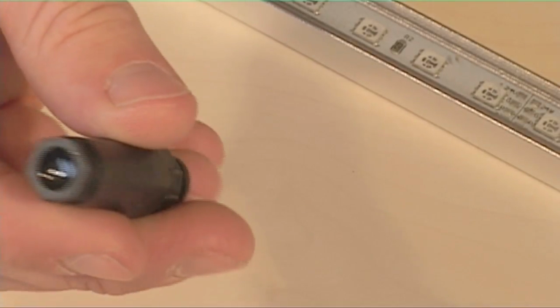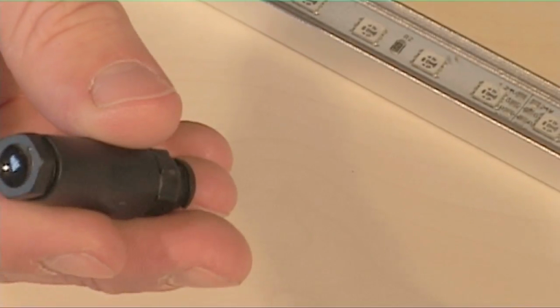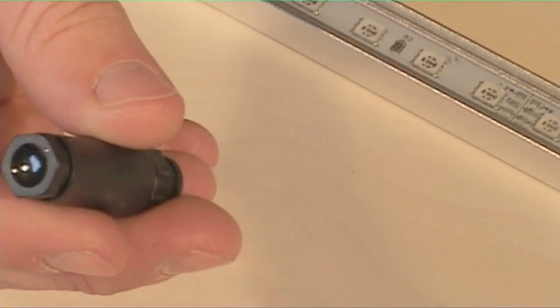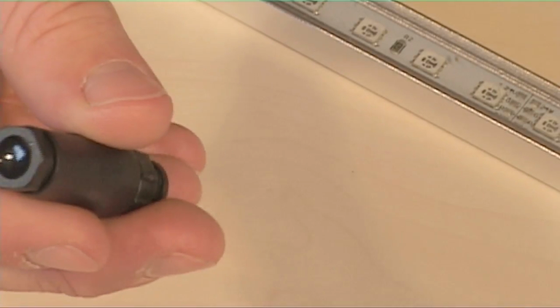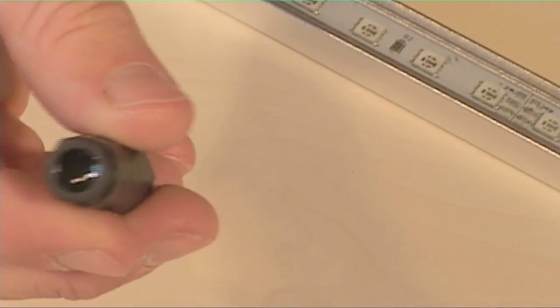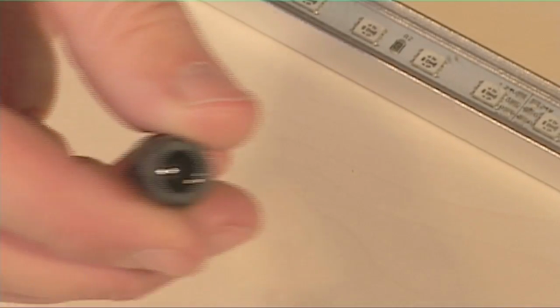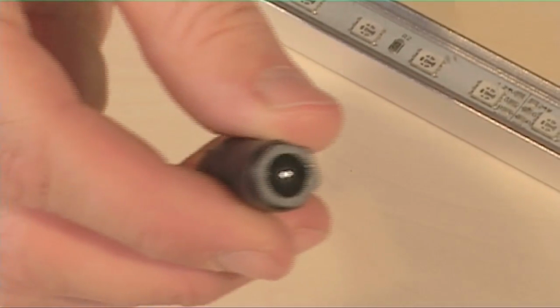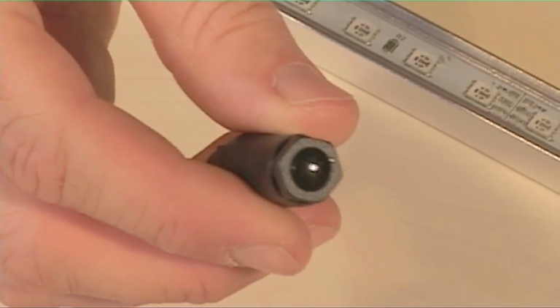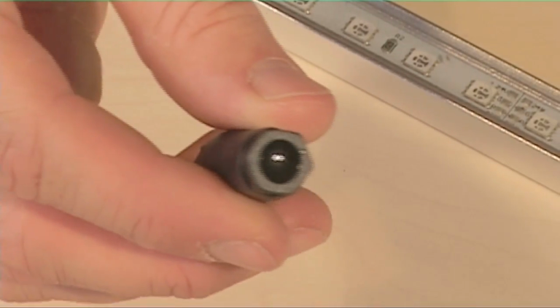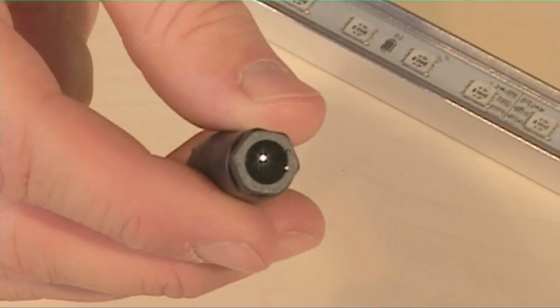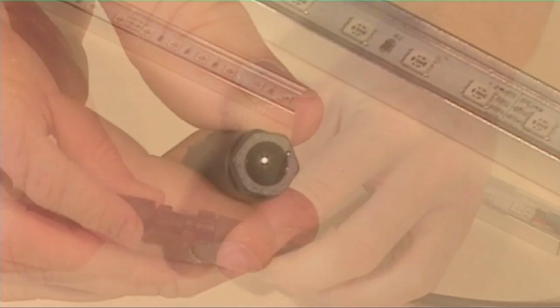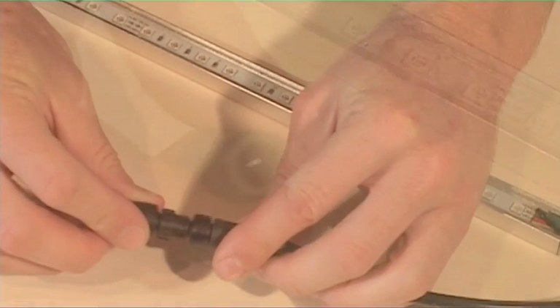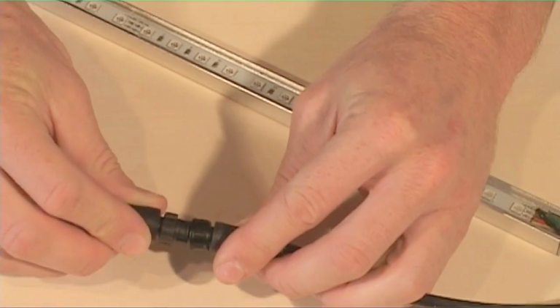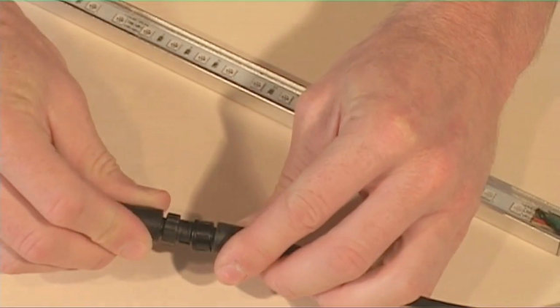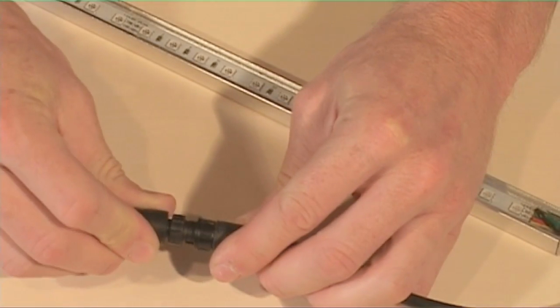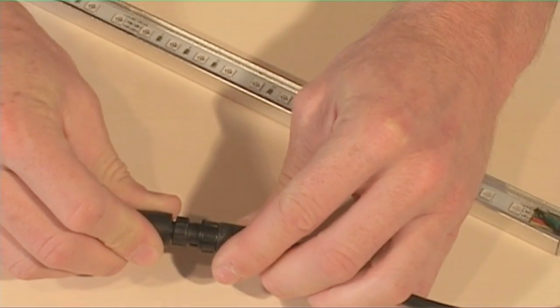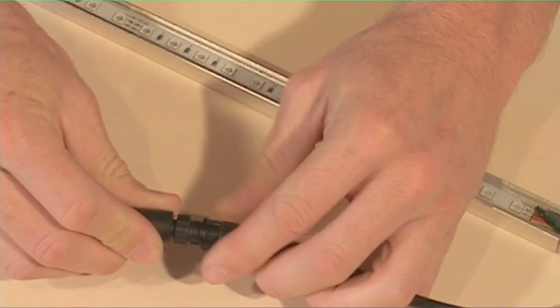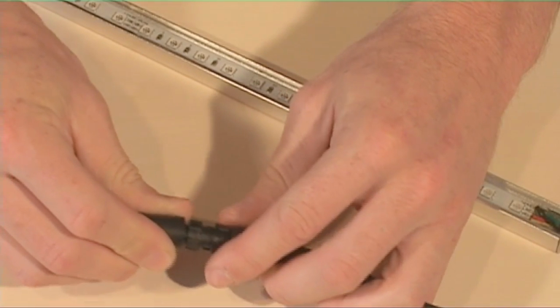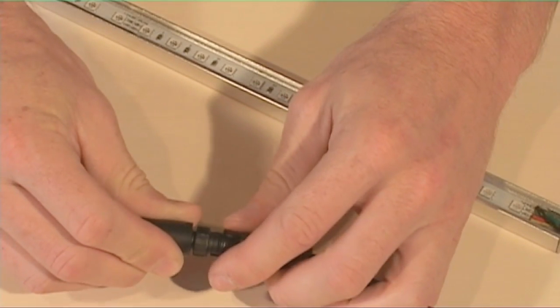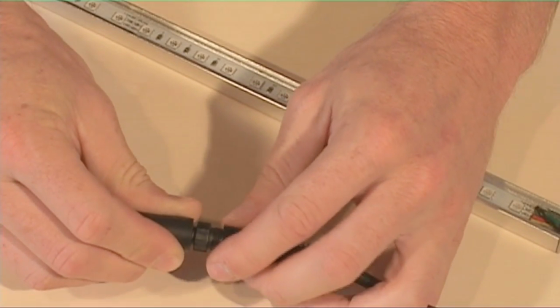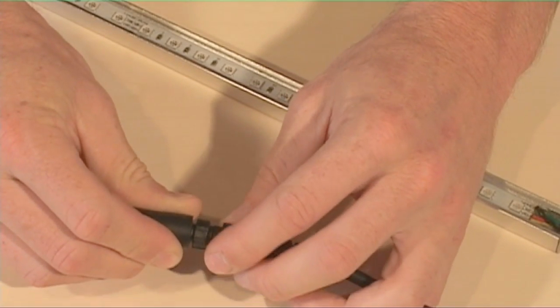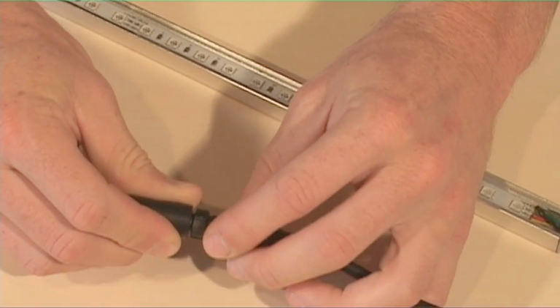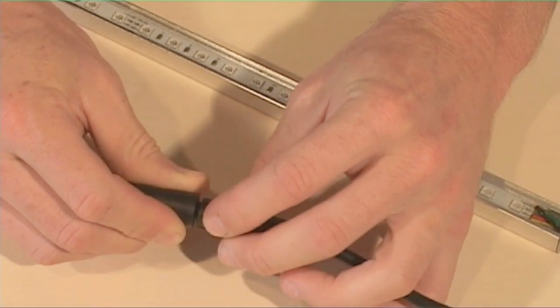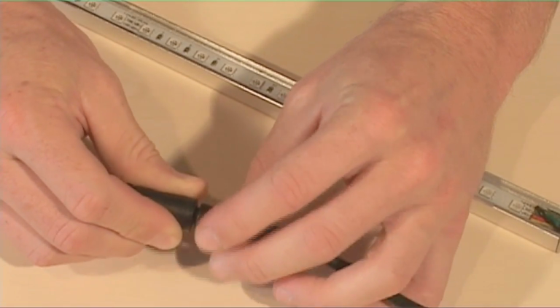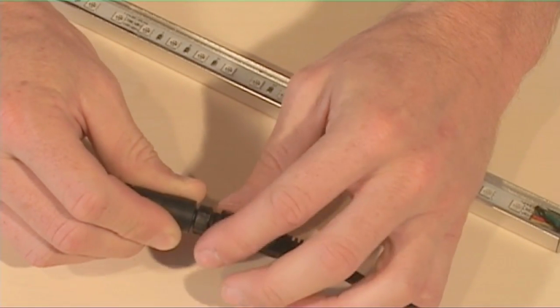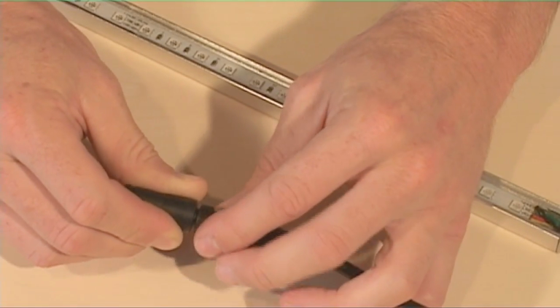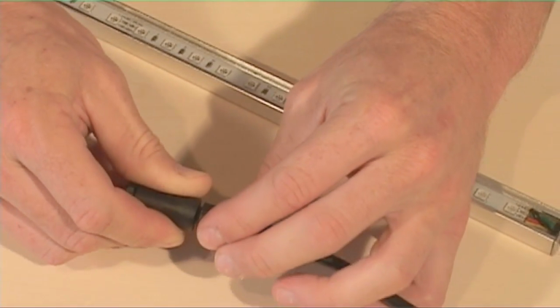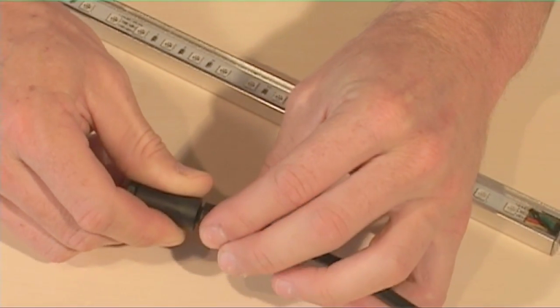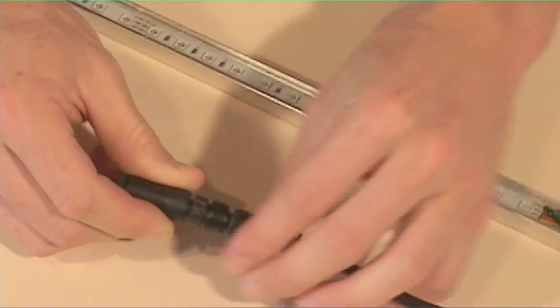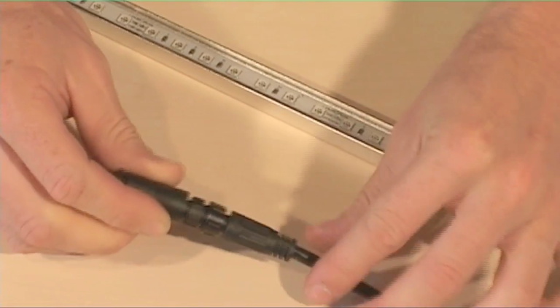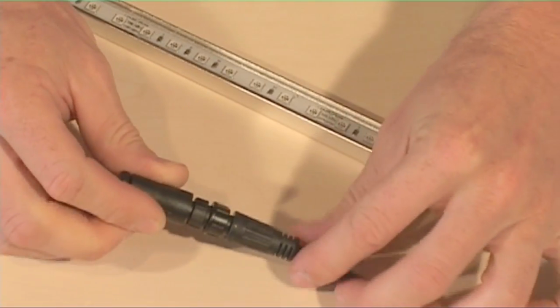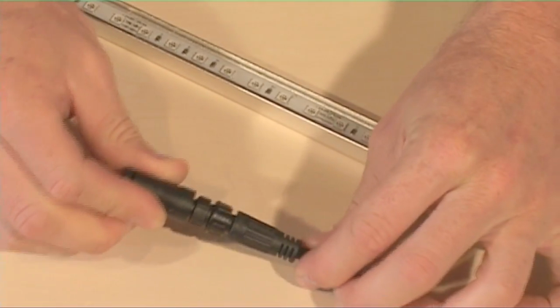Terminate the end of a run of rigid bars with a two-pin end cap. Line up the two arrows and click into place.